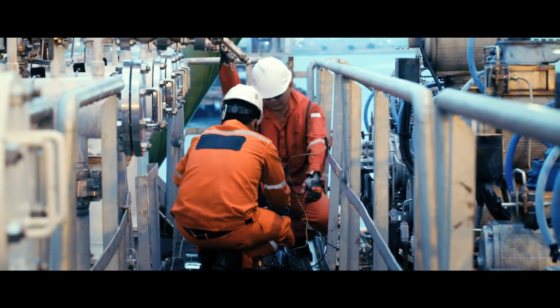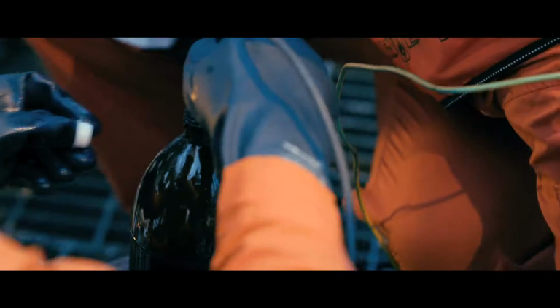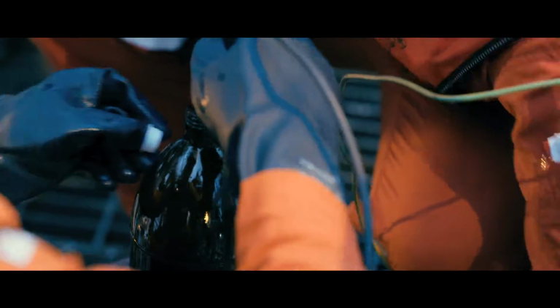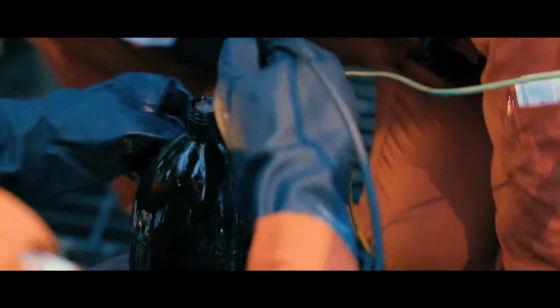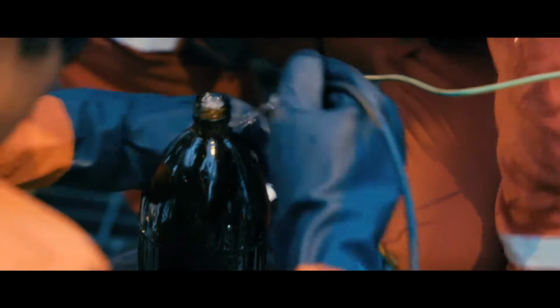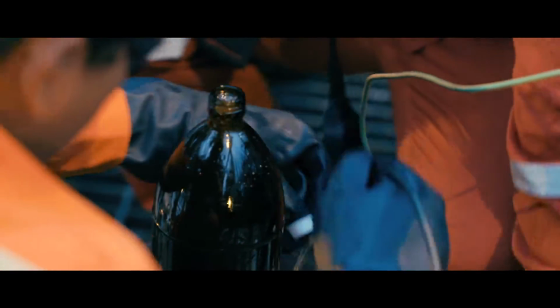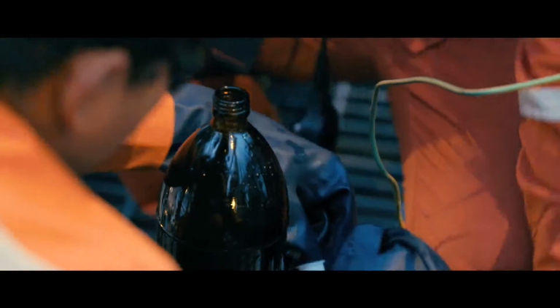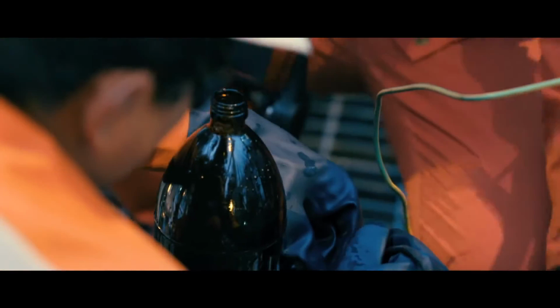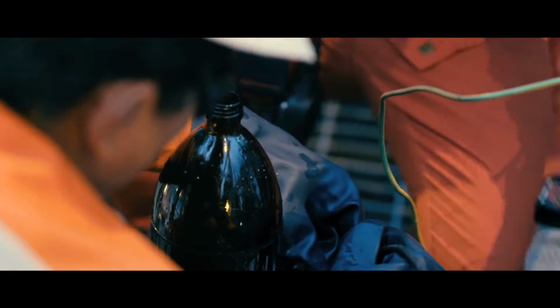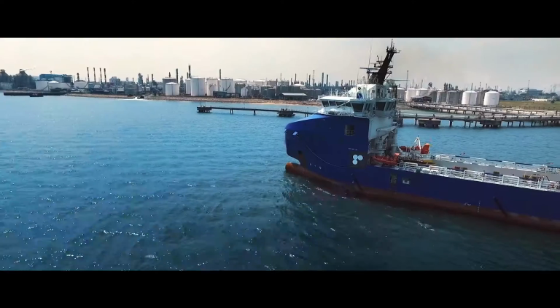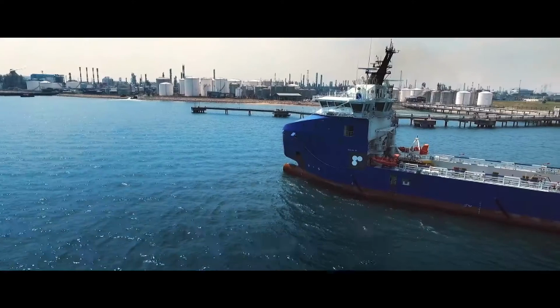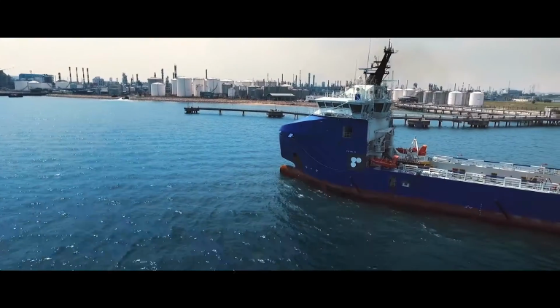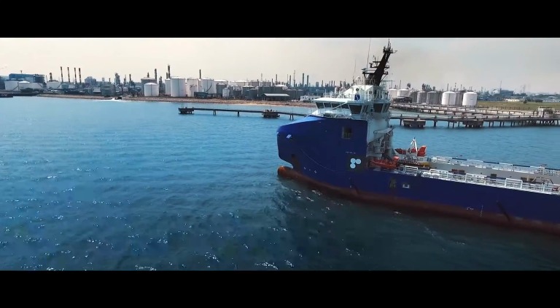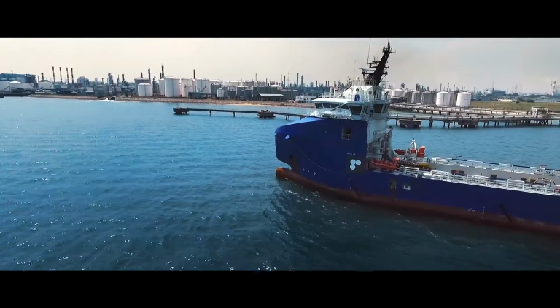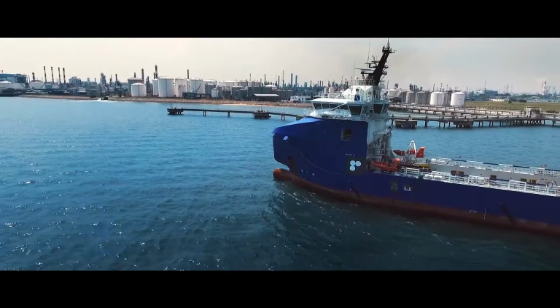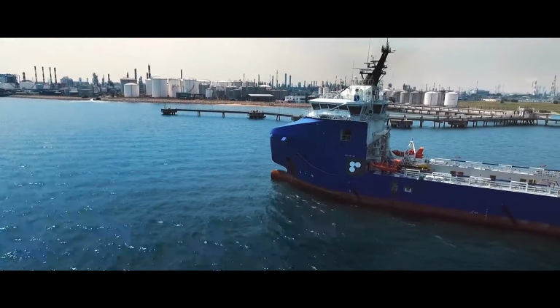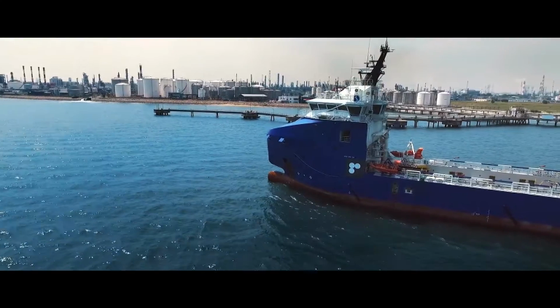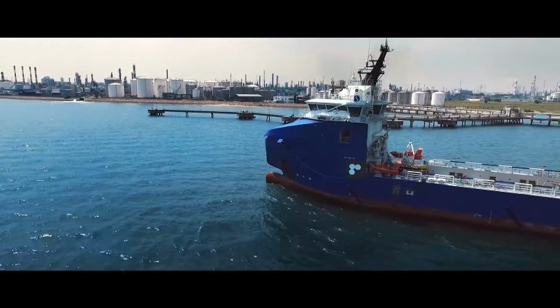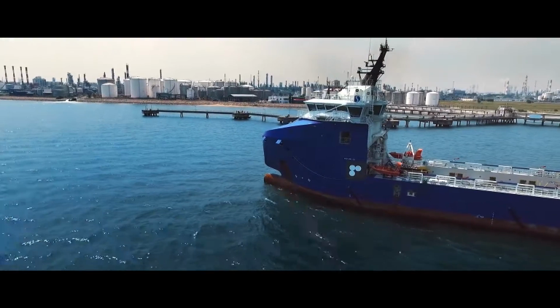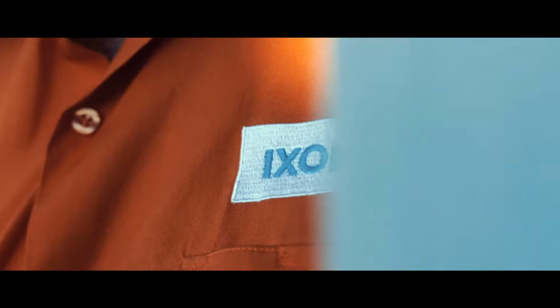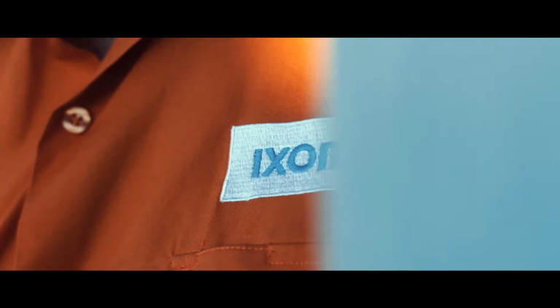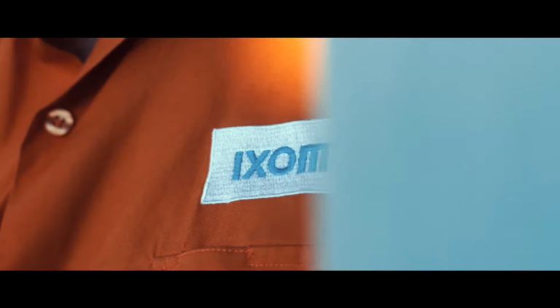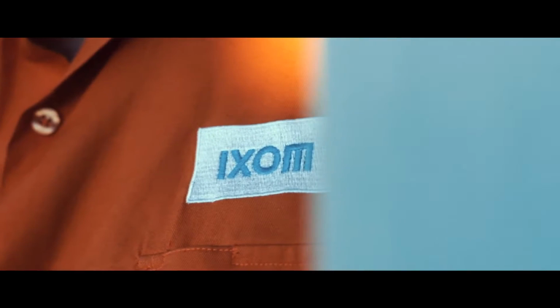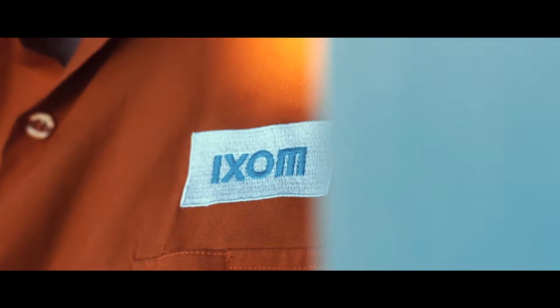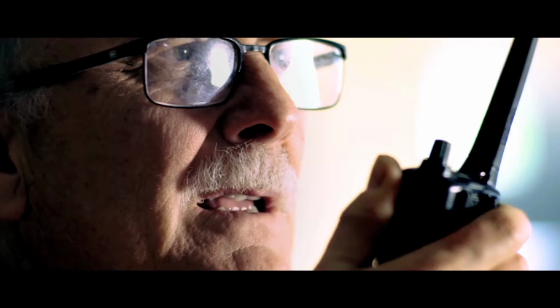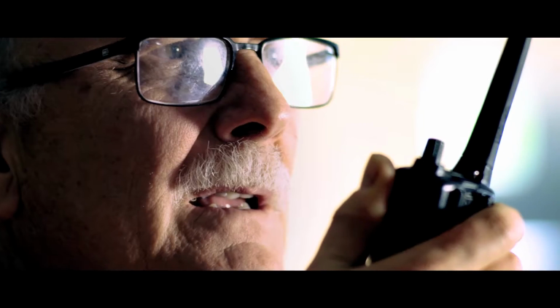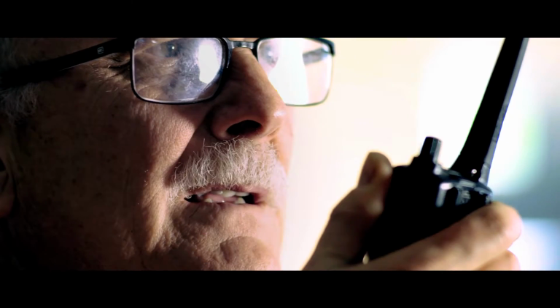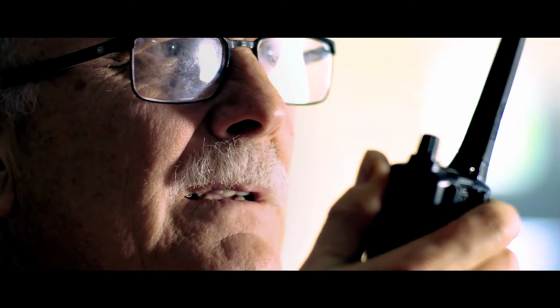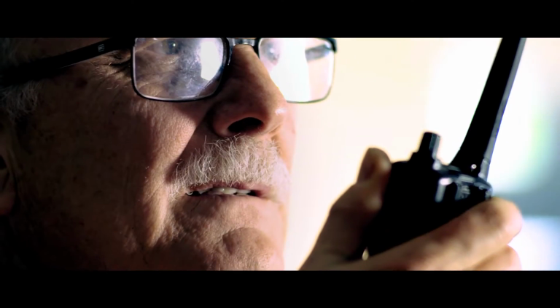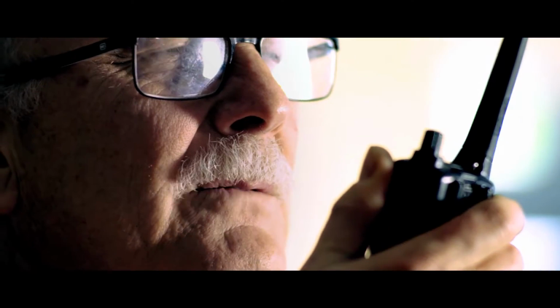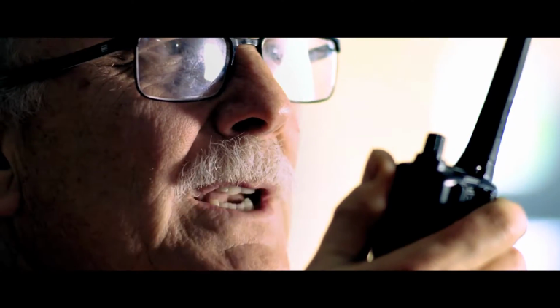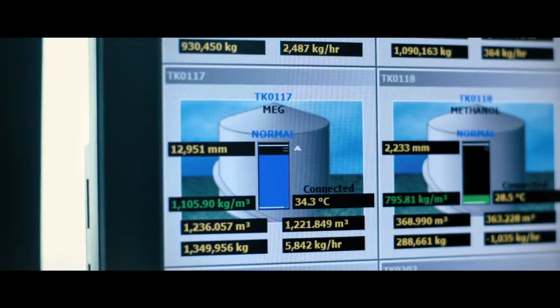At Ixum, we only operate with zero impact on safety, health and the environment.